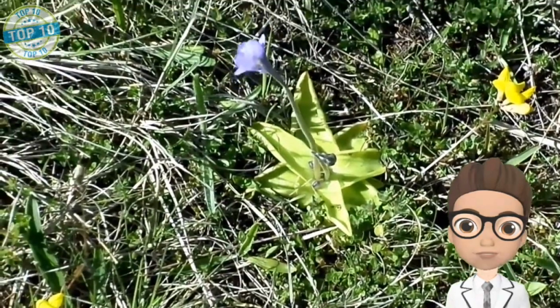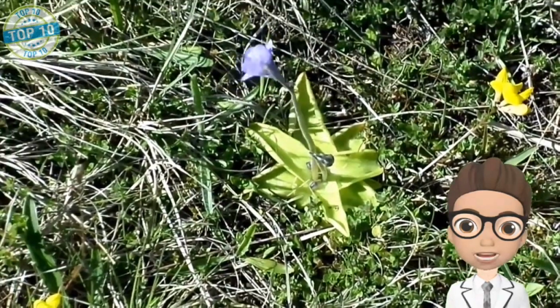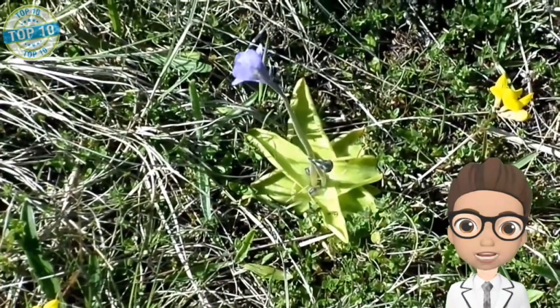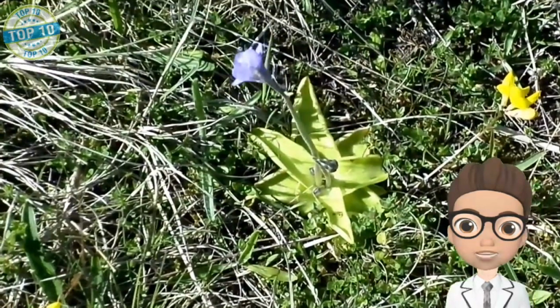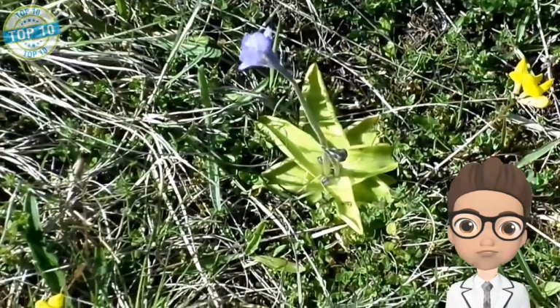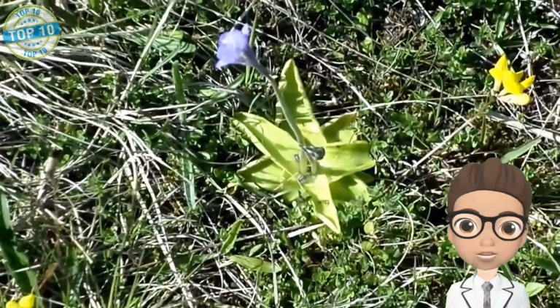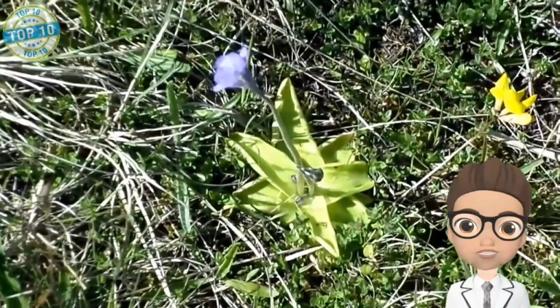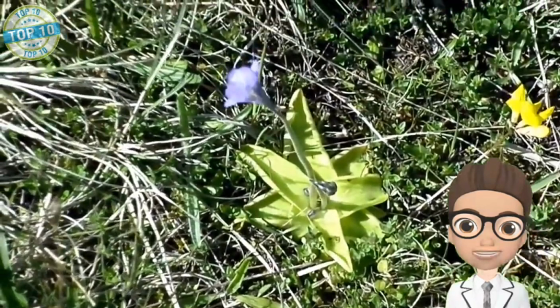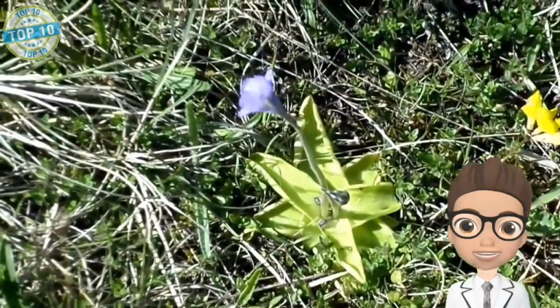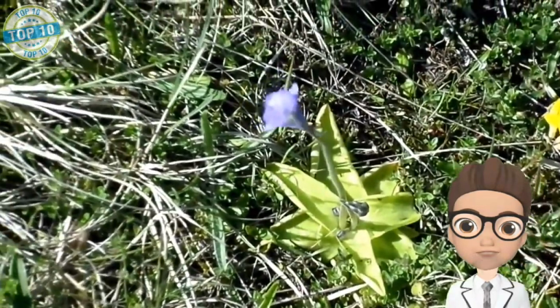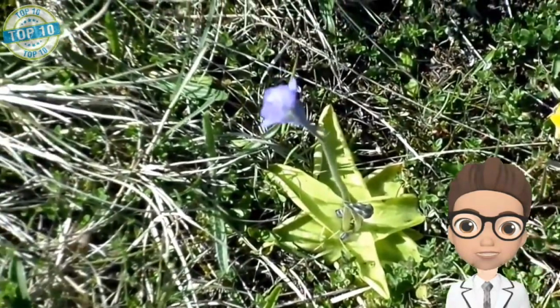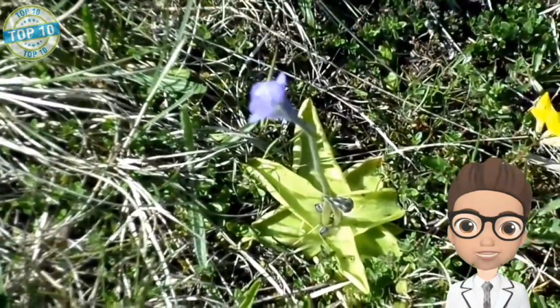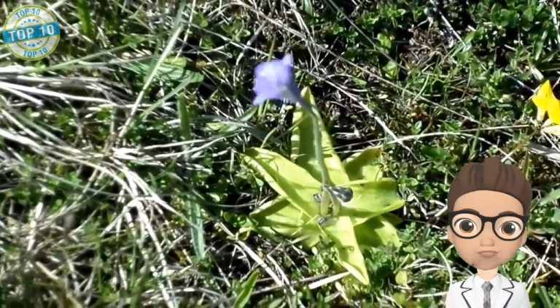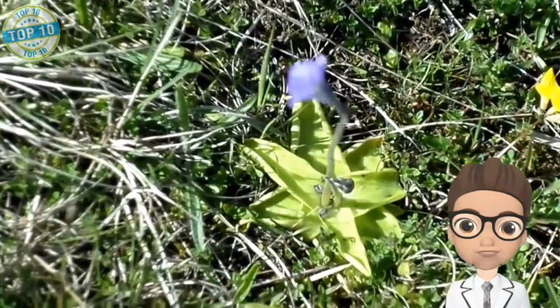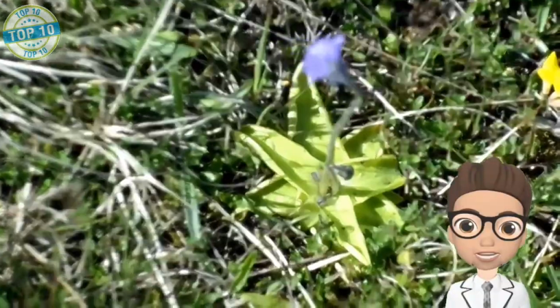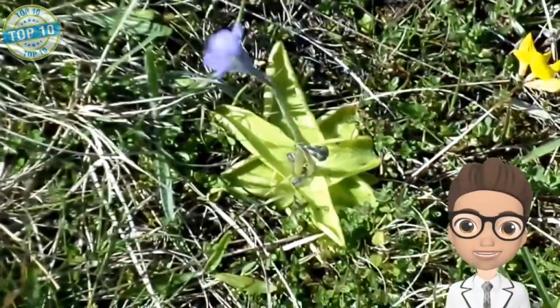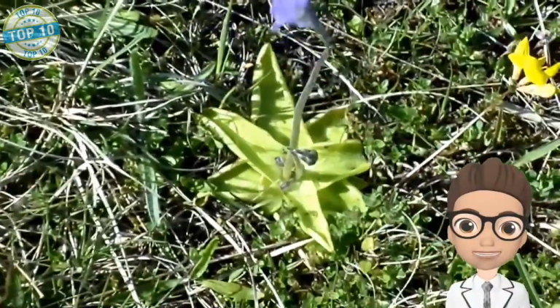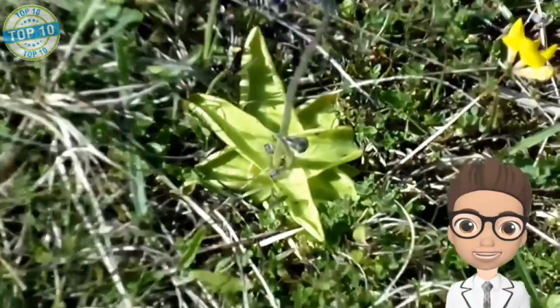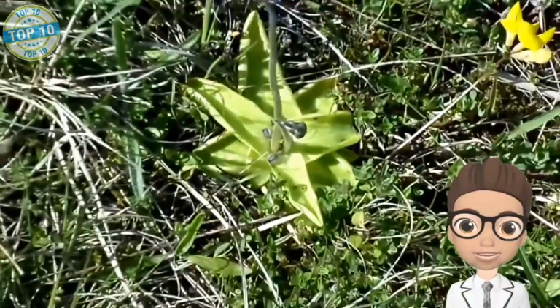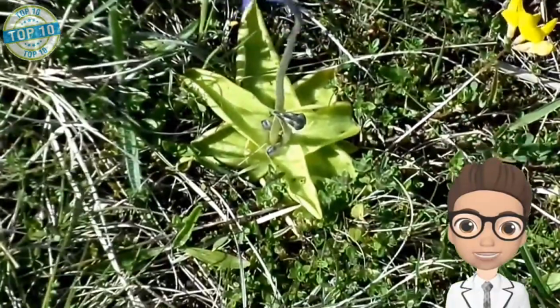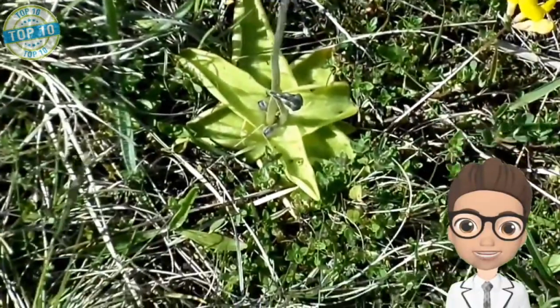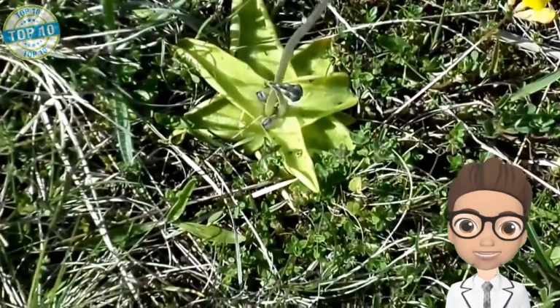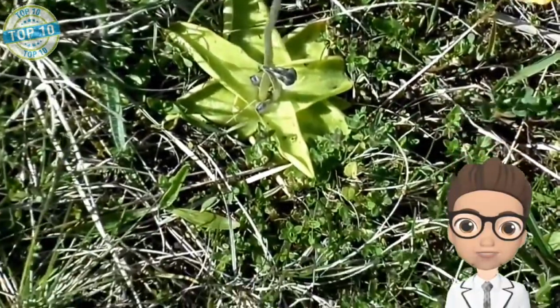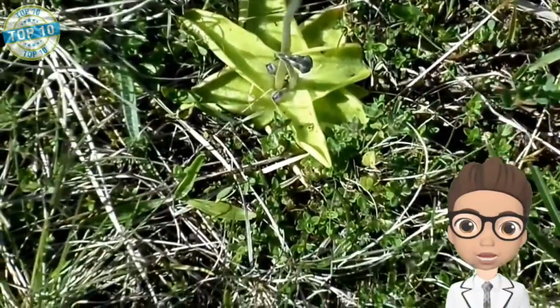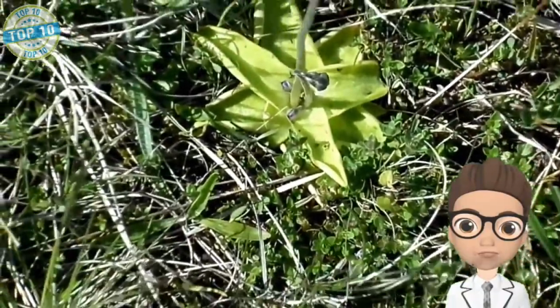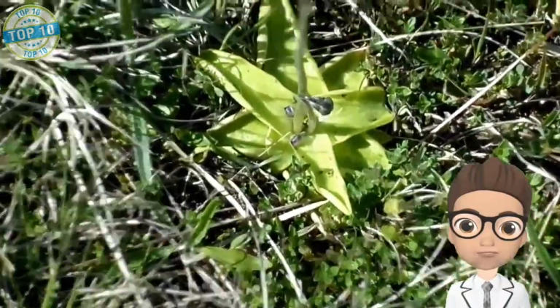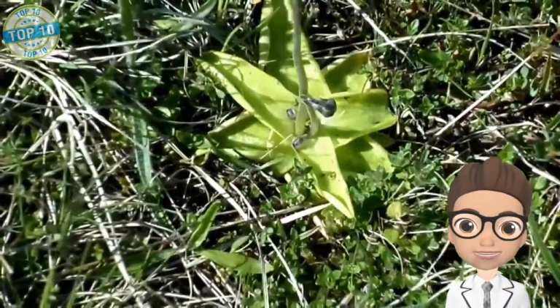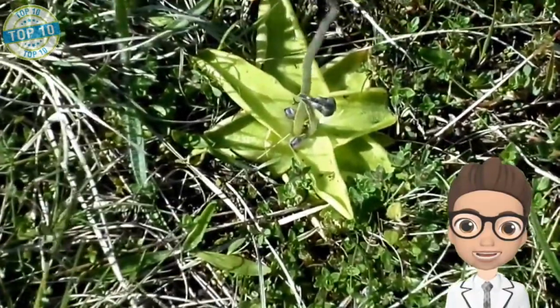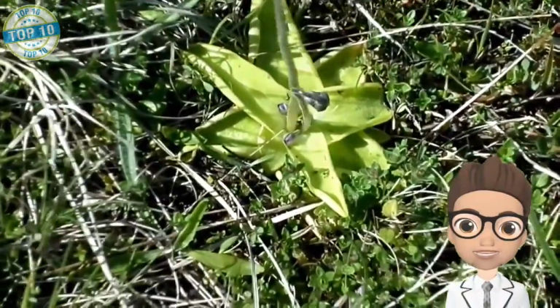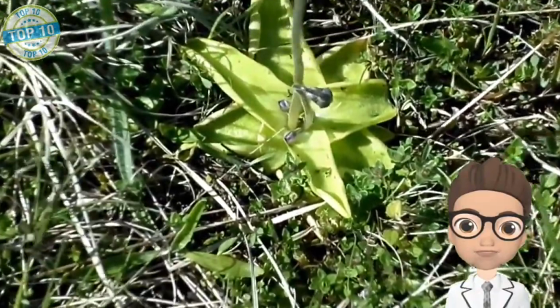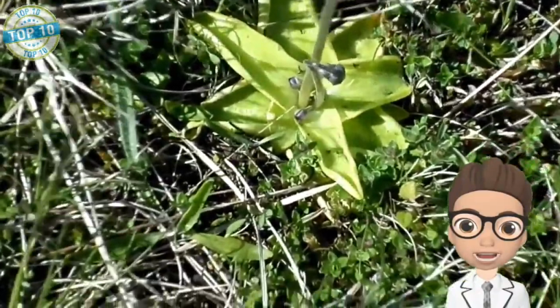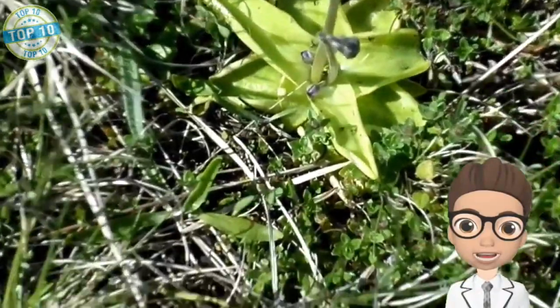Common Butterwort evolved its carnivorous way of life to supplement its diet, because the conditions it lives in do not provide it with enough nutrients.